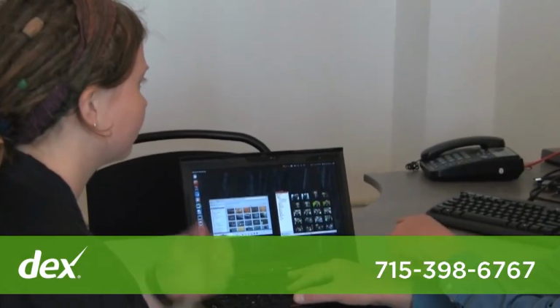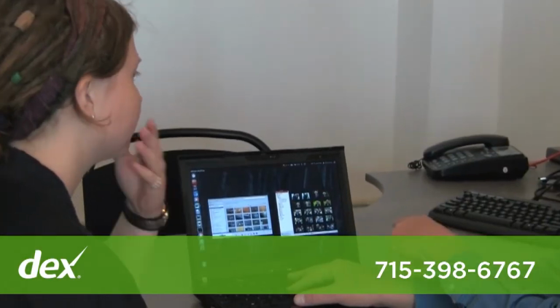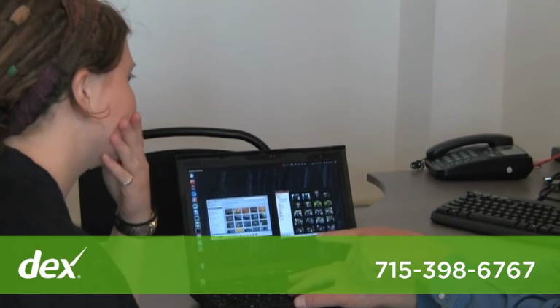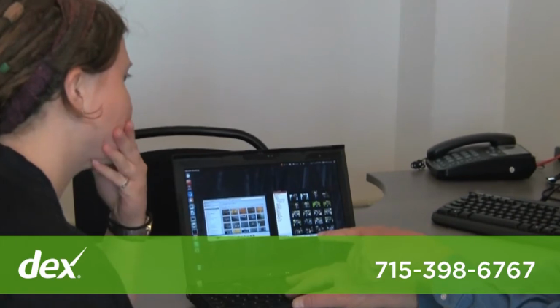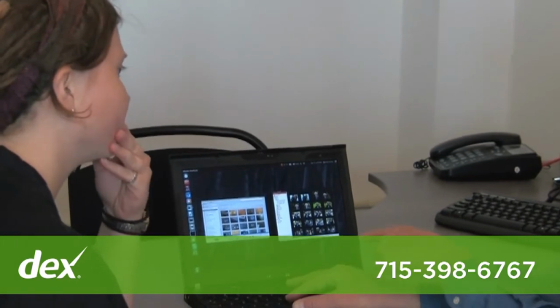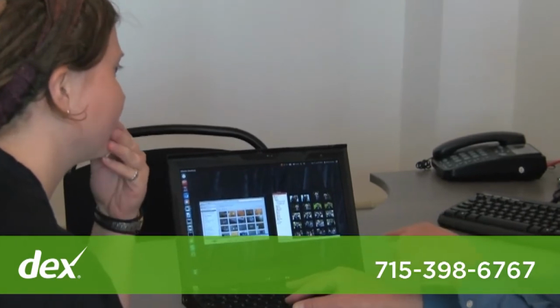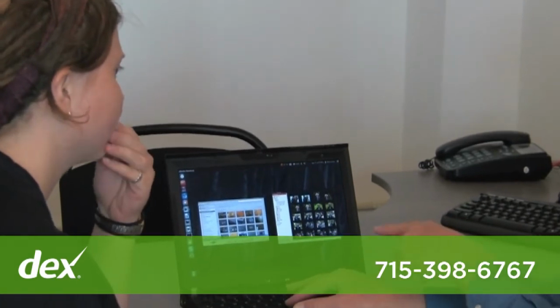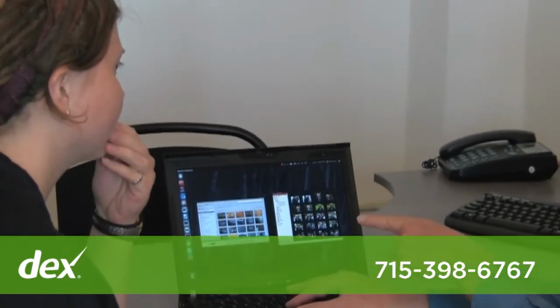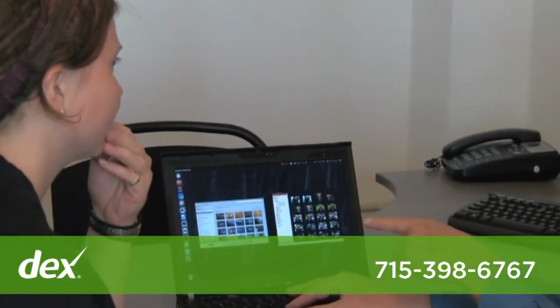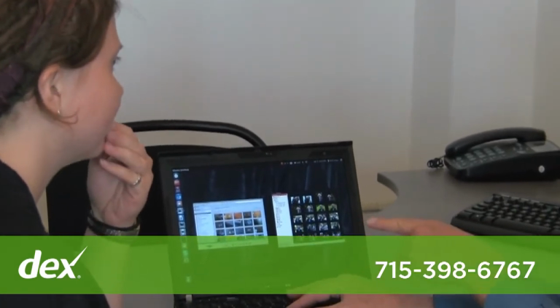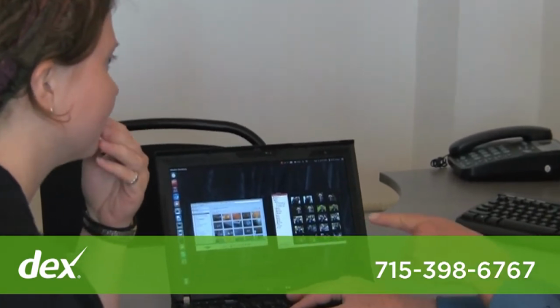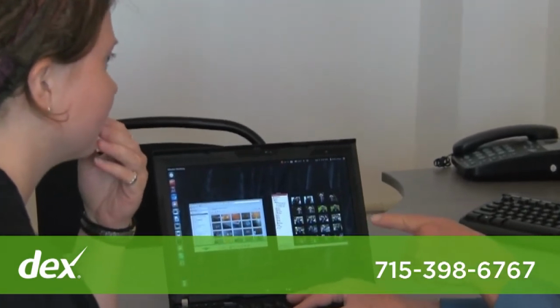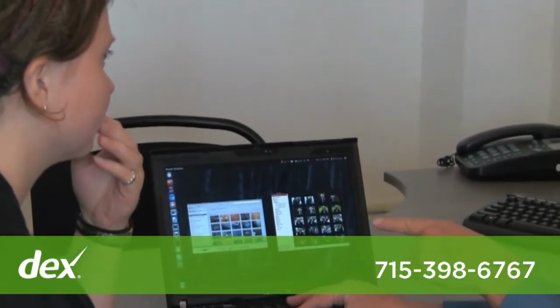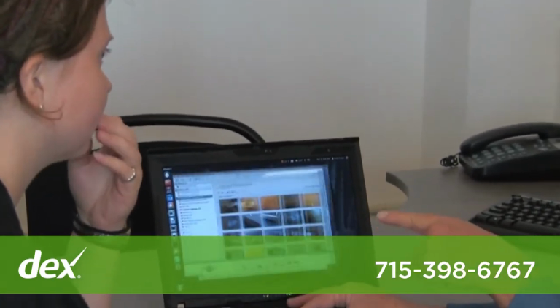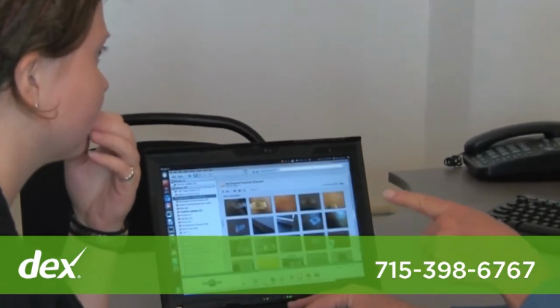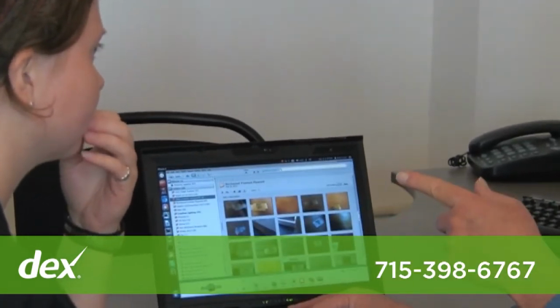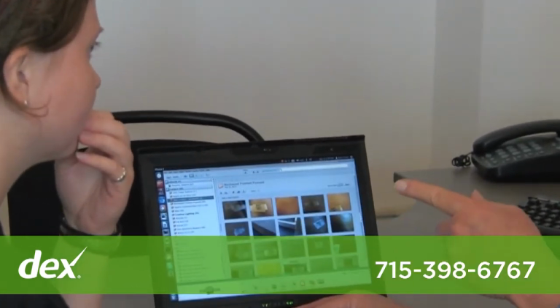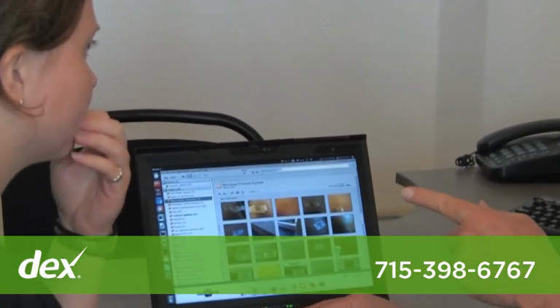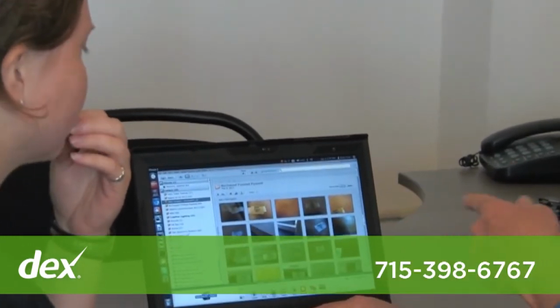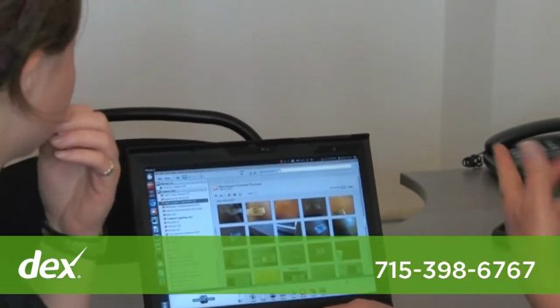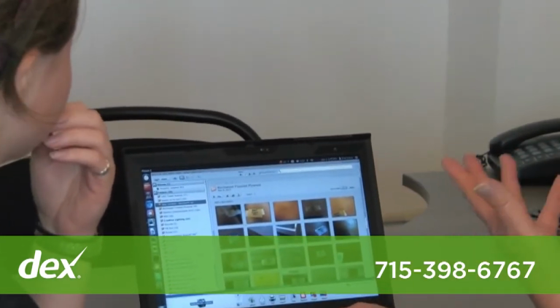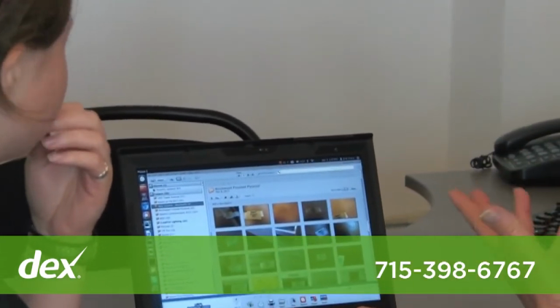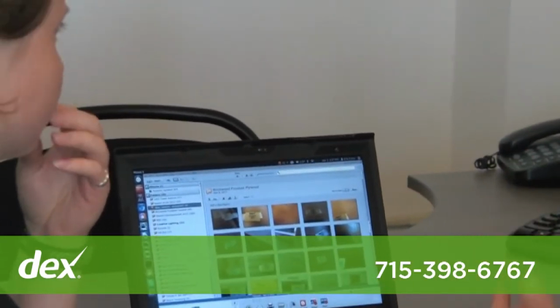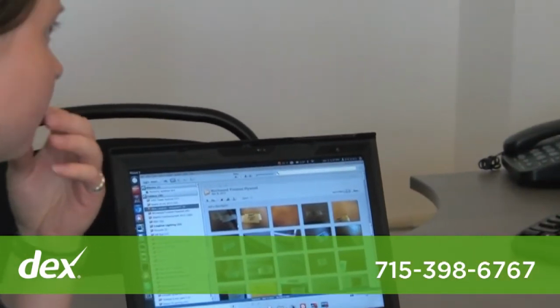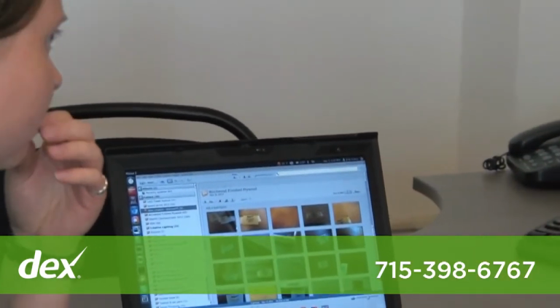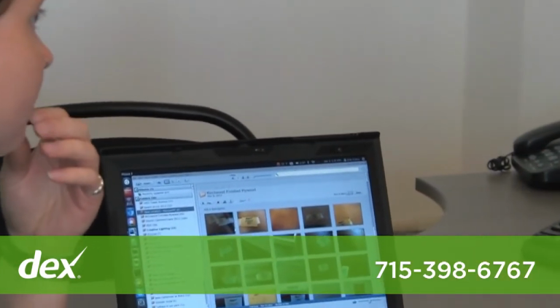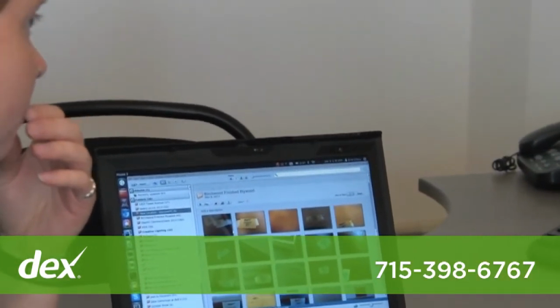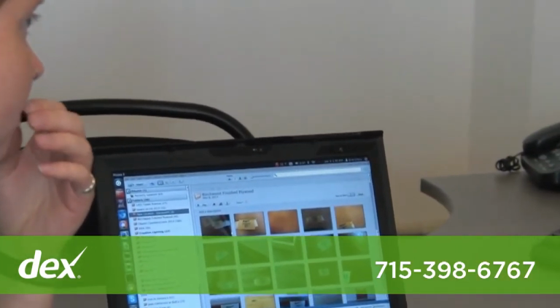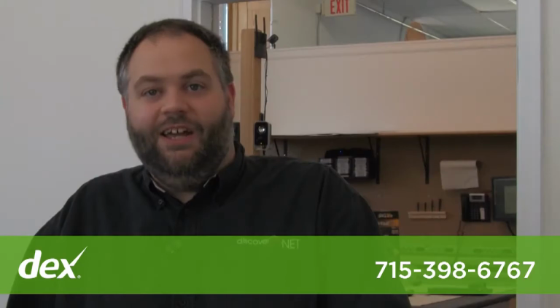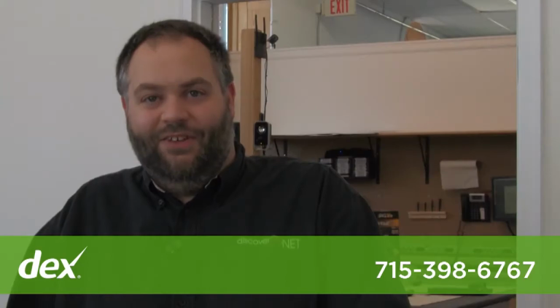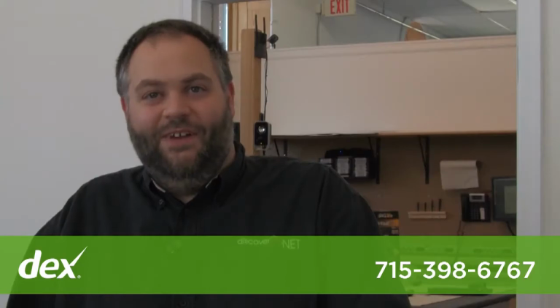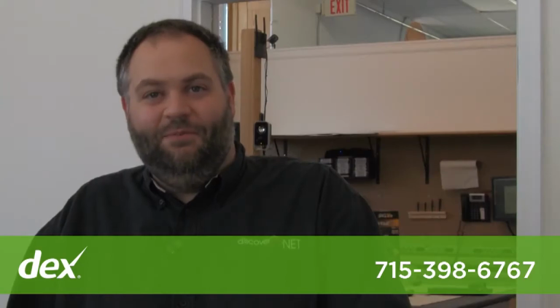Stop on by our new location or give us a call or check us out online at discoverpc.net and like us on Facebook.